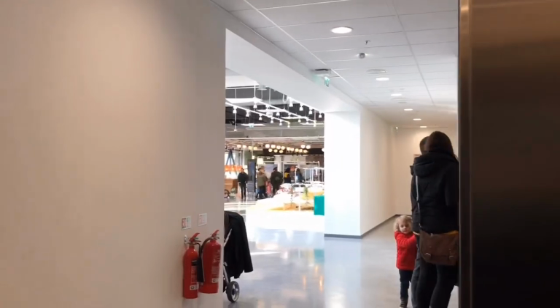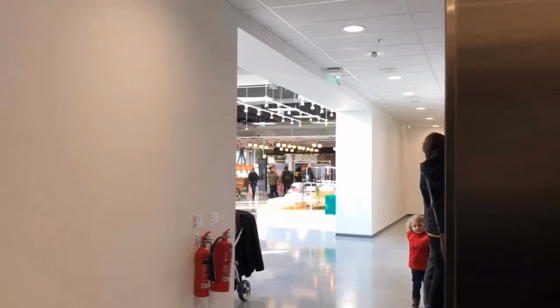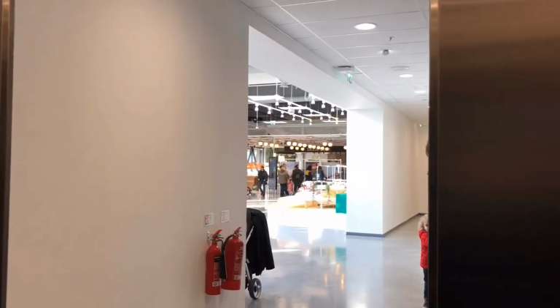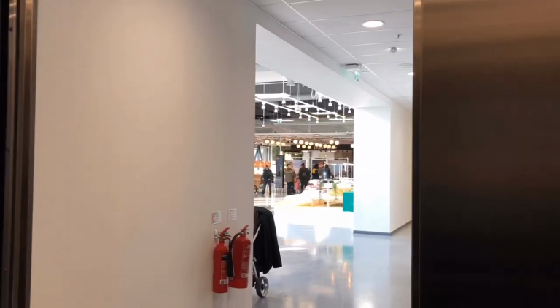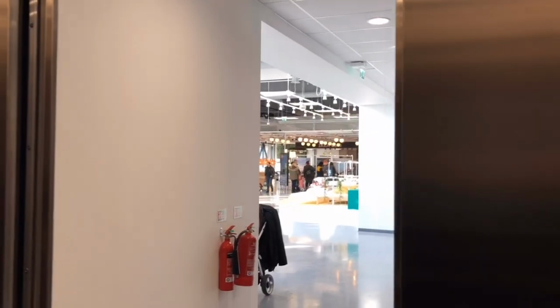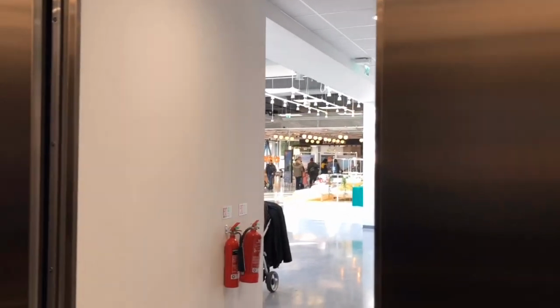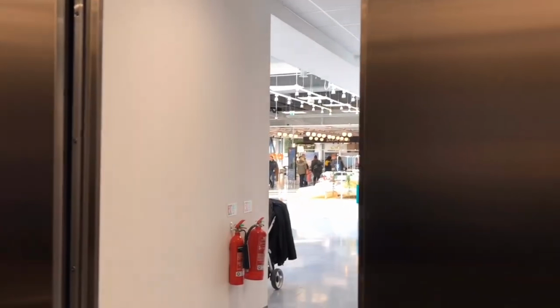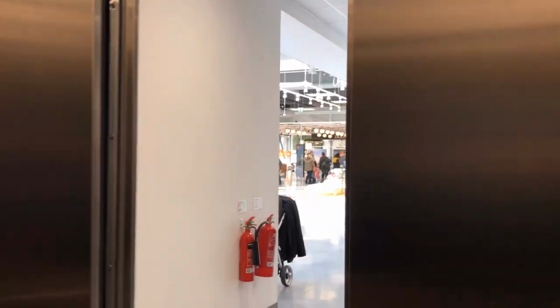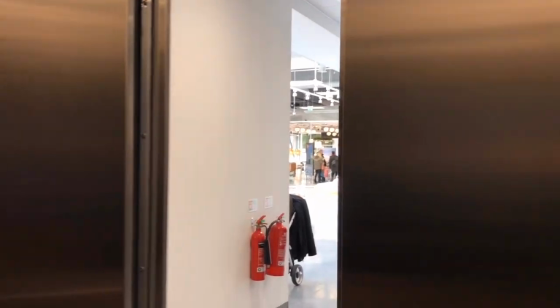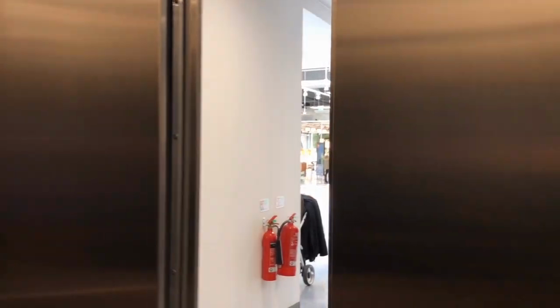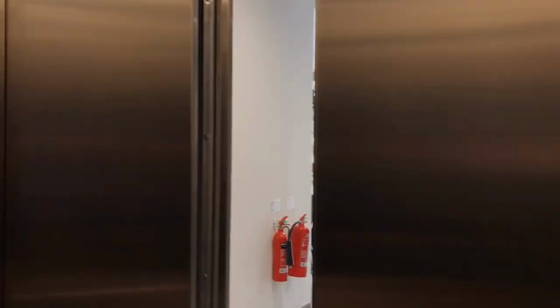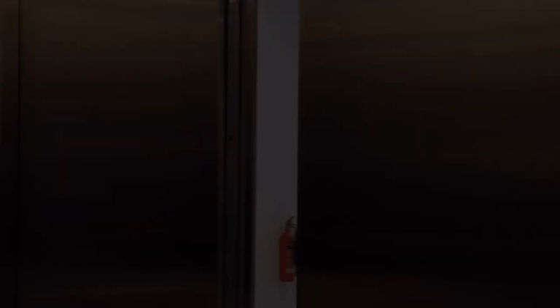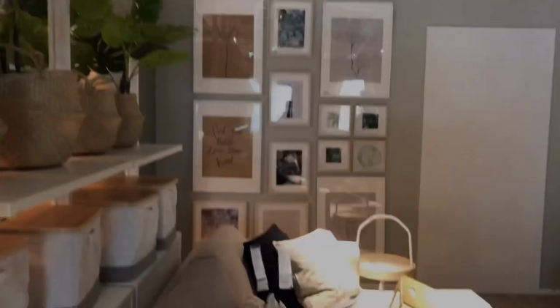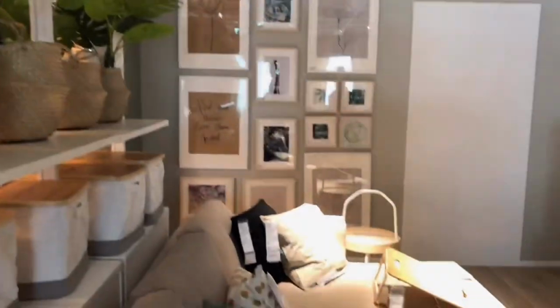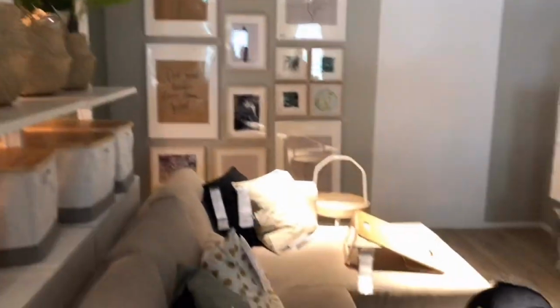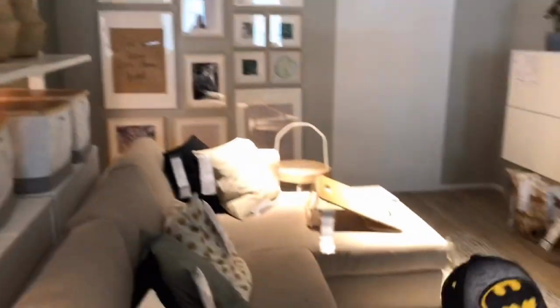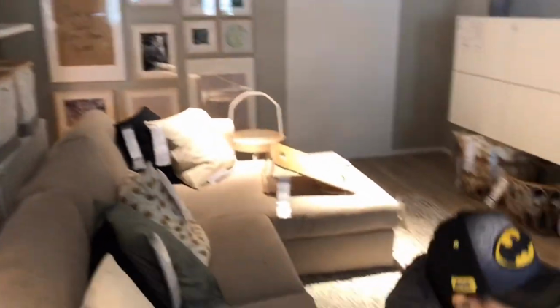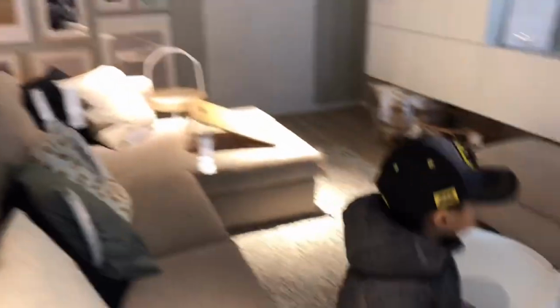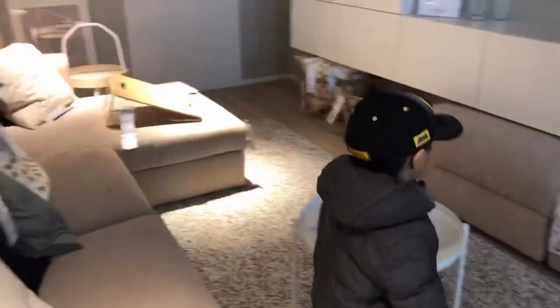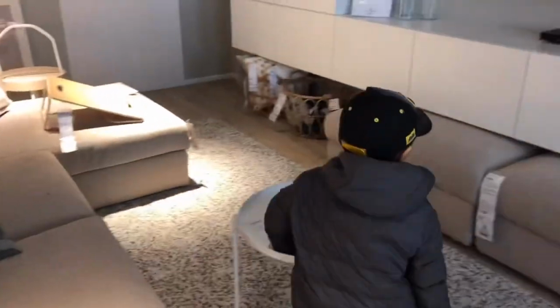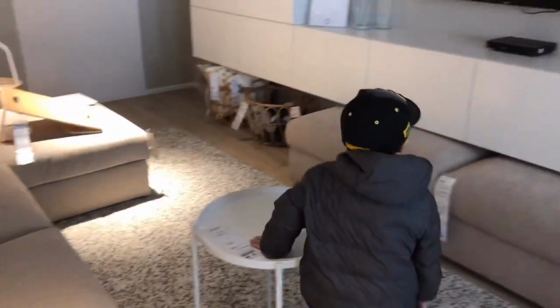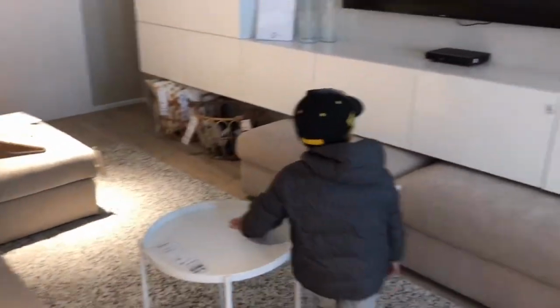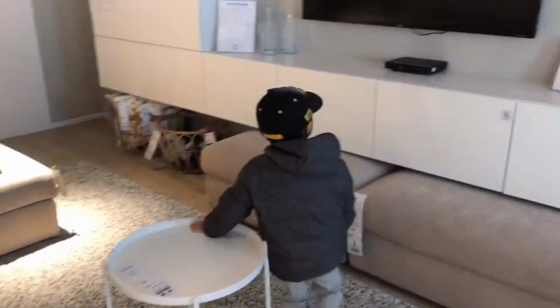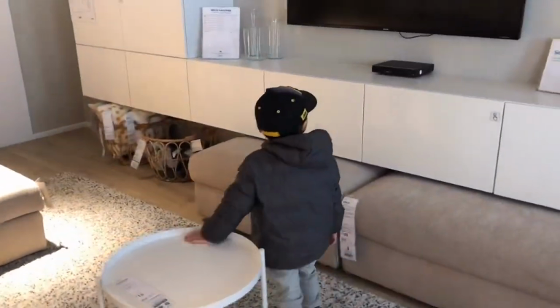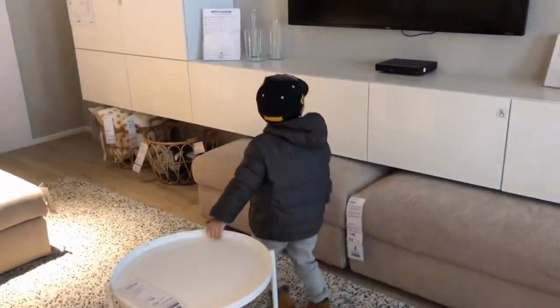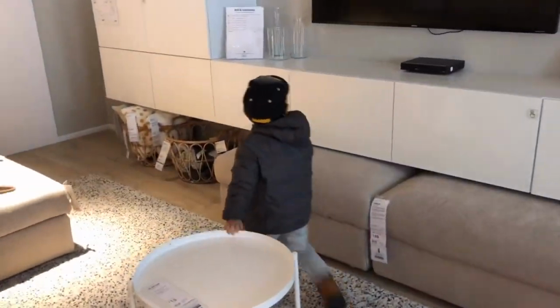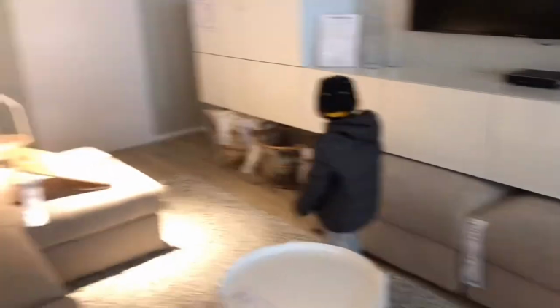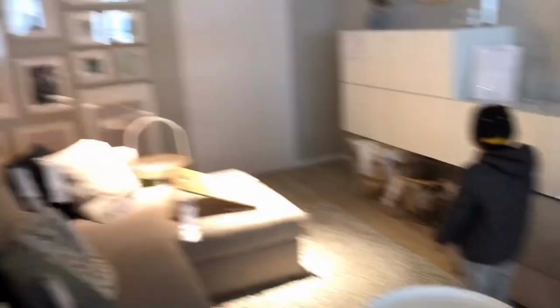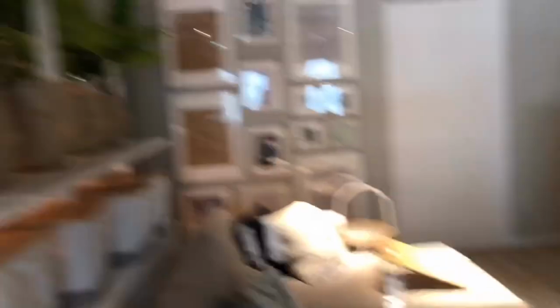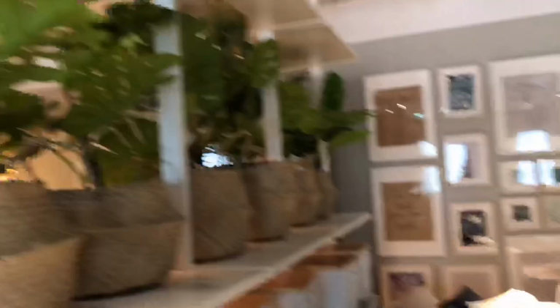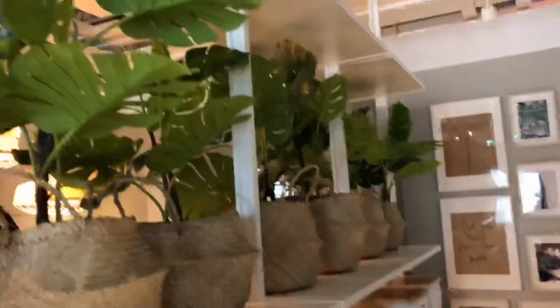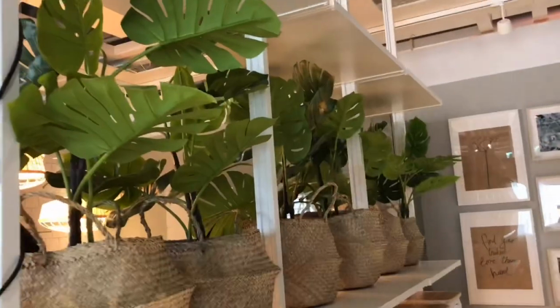And of course, this store will not be complete without our favorite IKEA home furnishings.